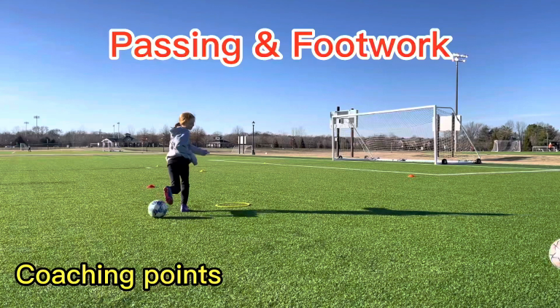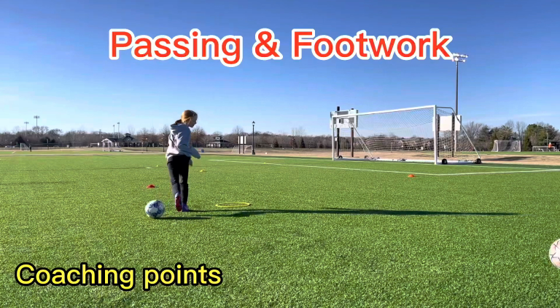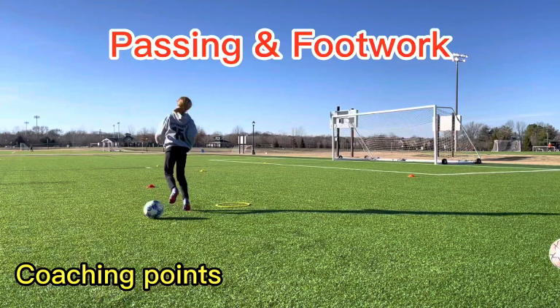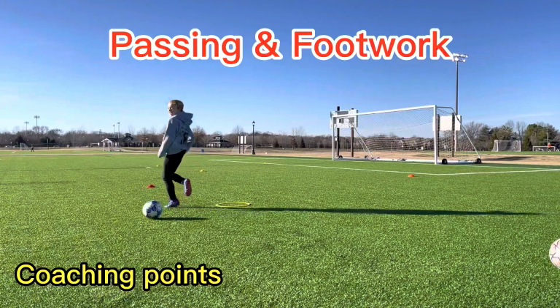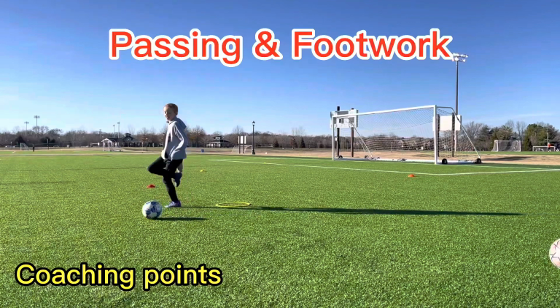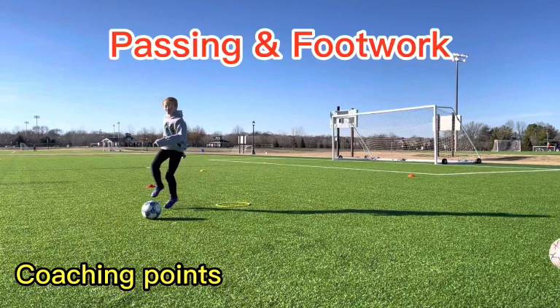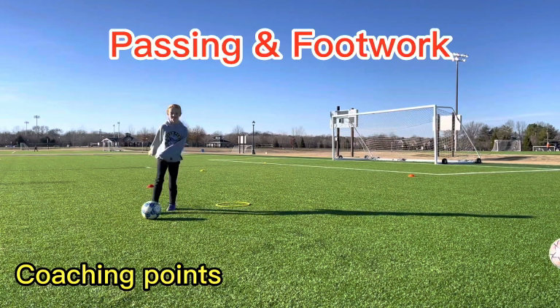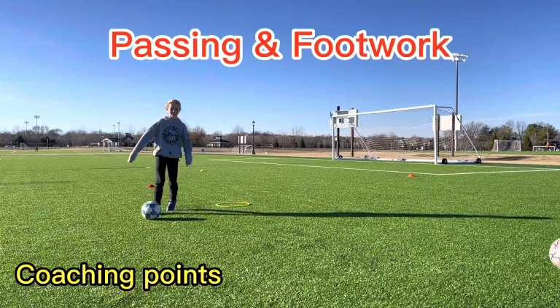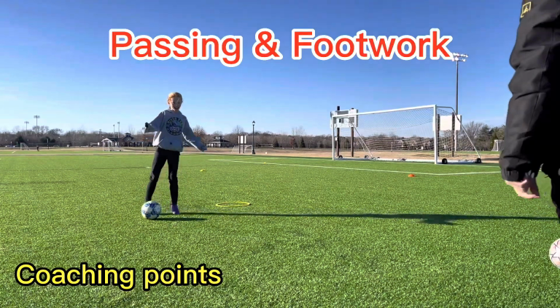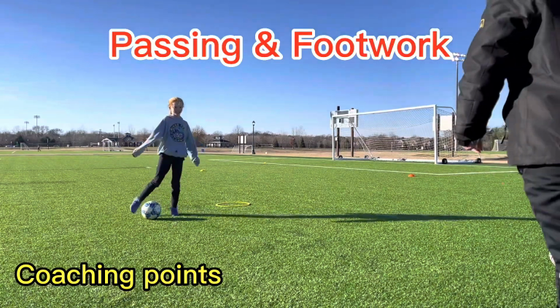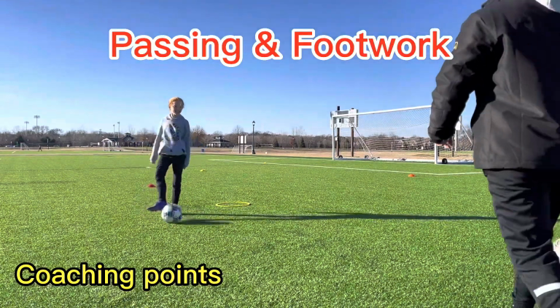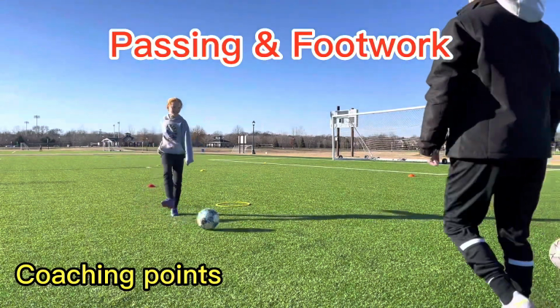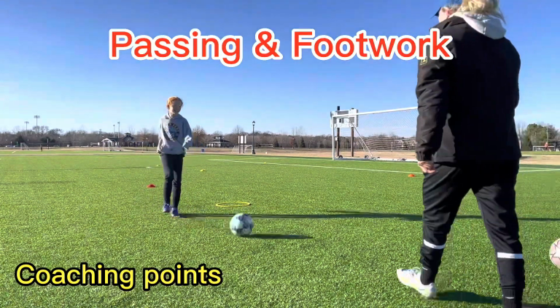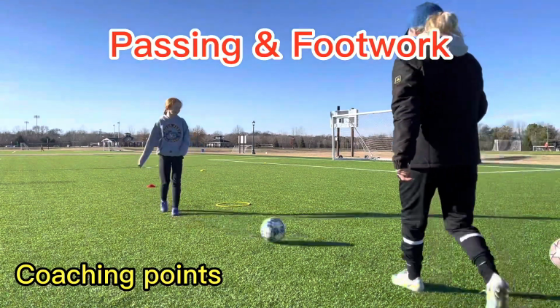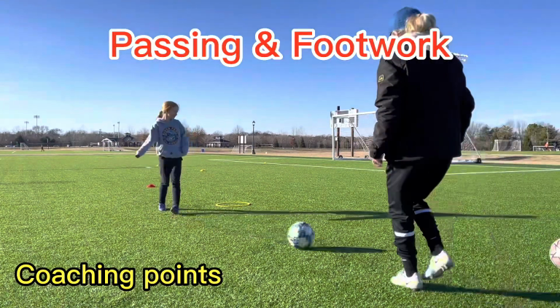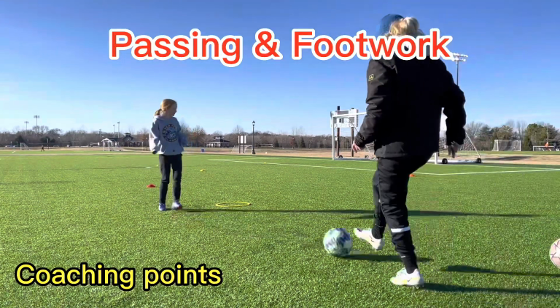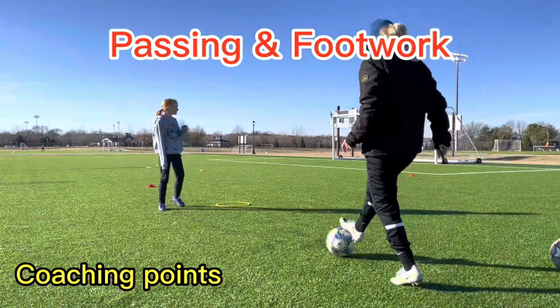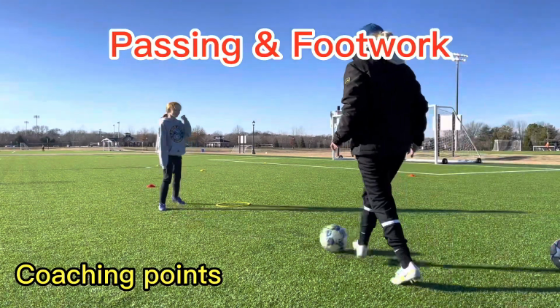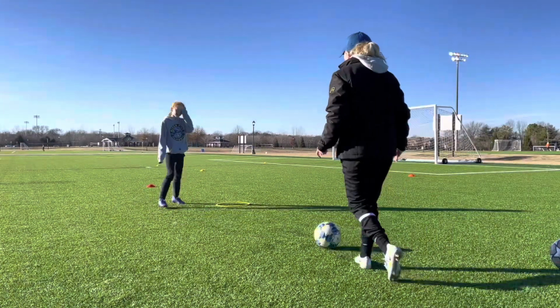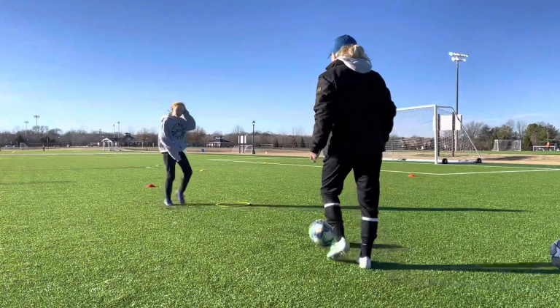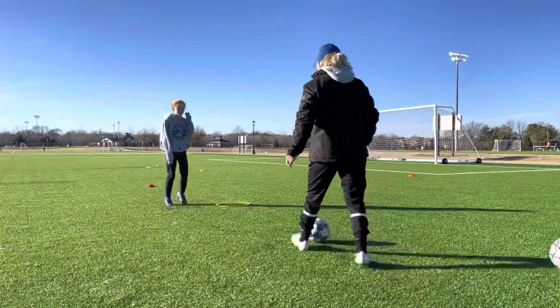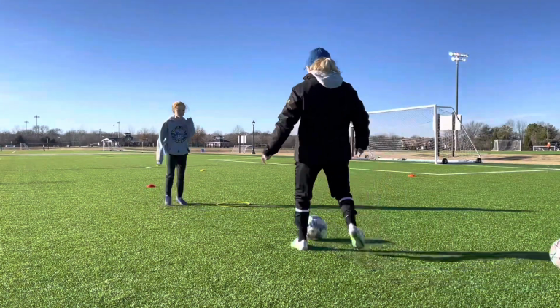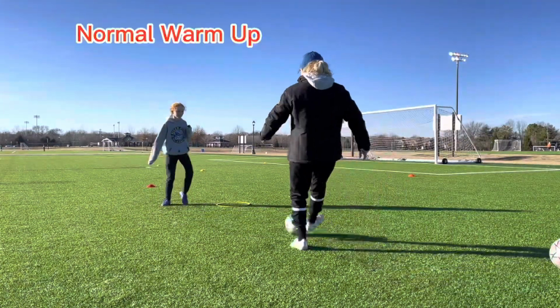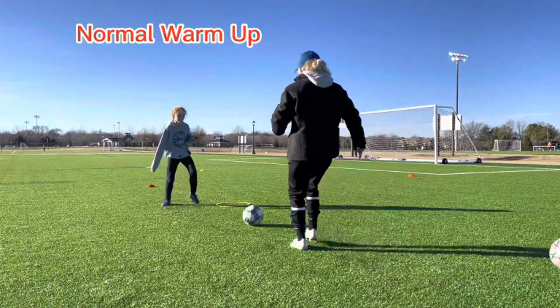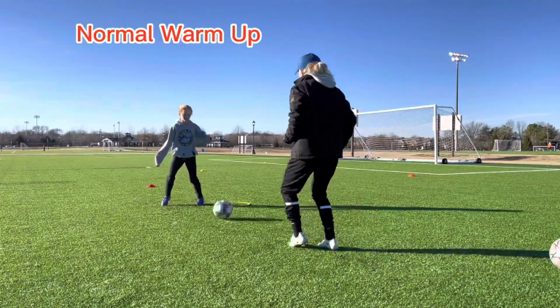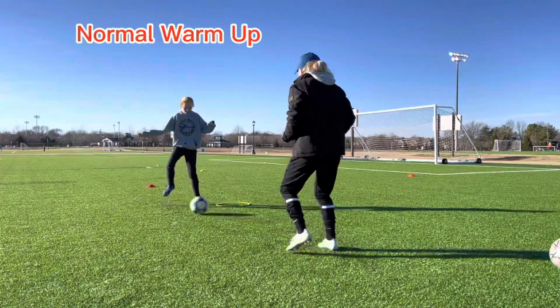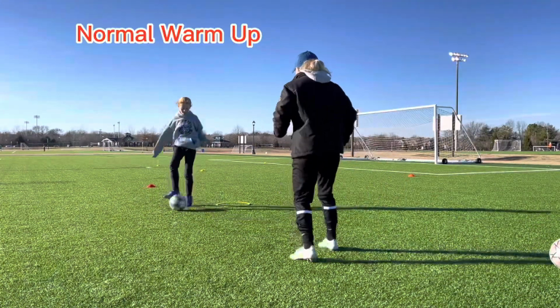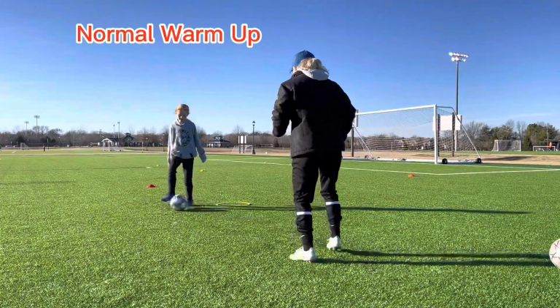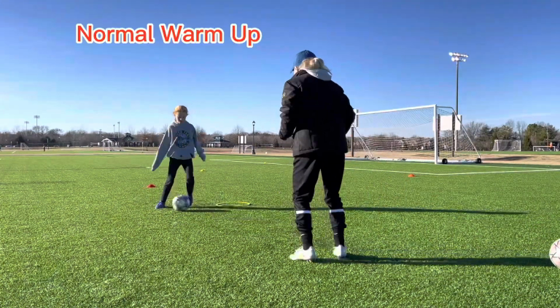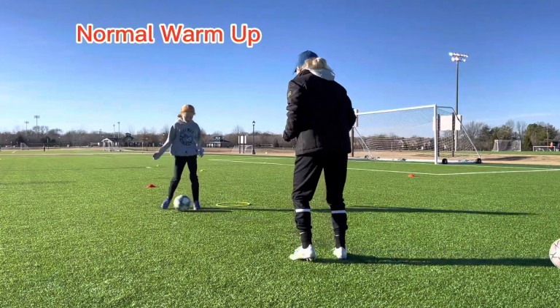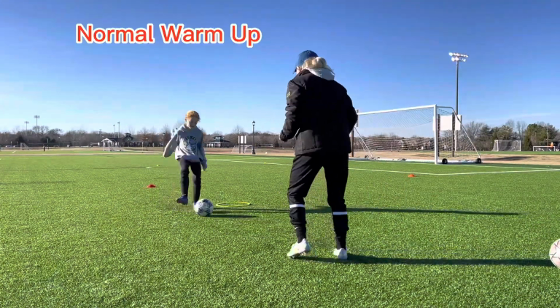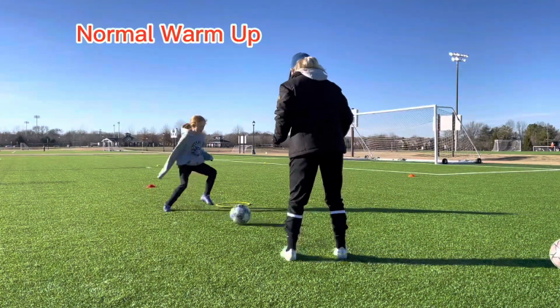All right, are you ready? Yes. Ready, set, go. Good.